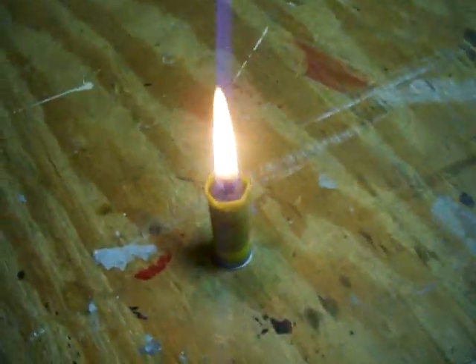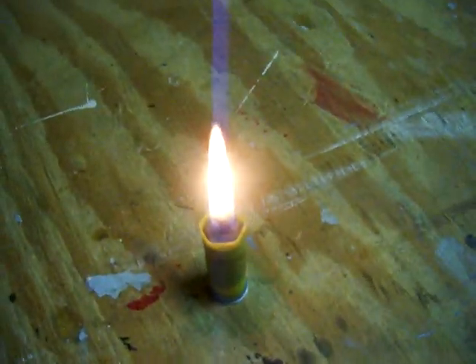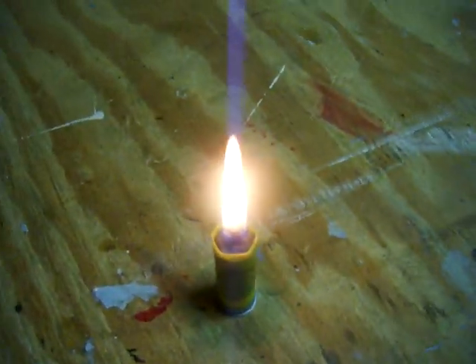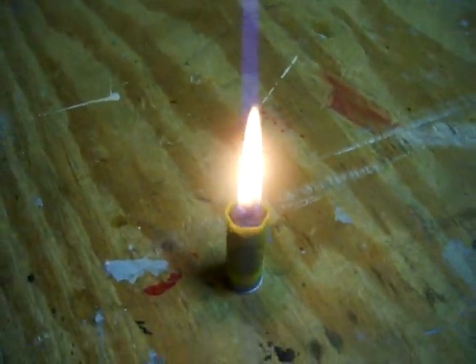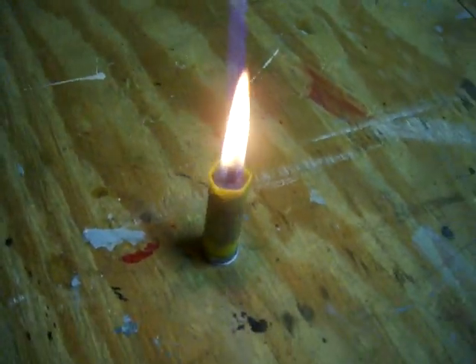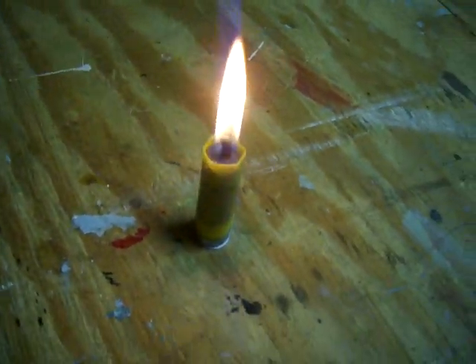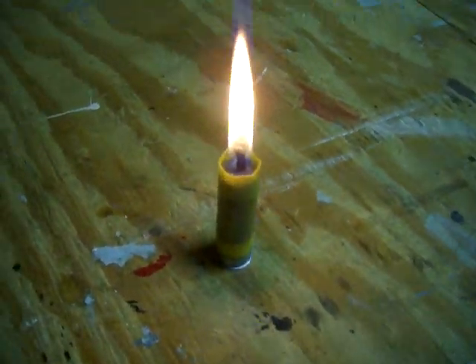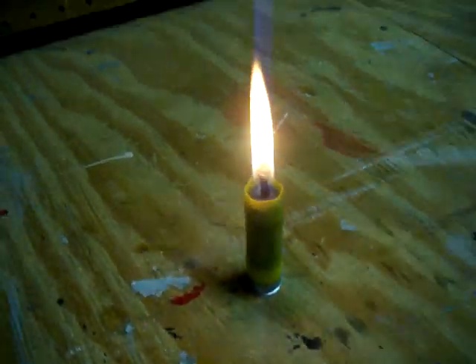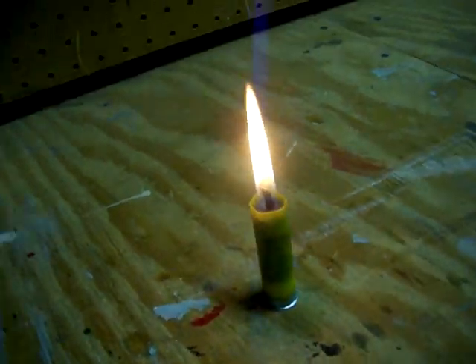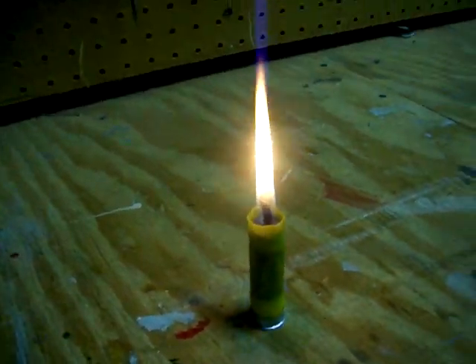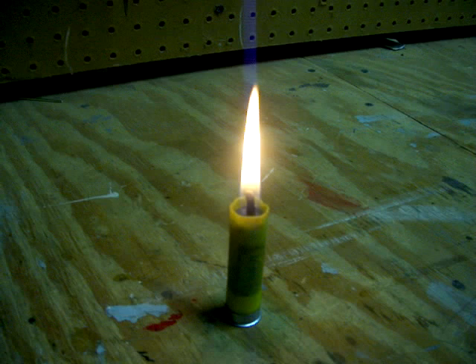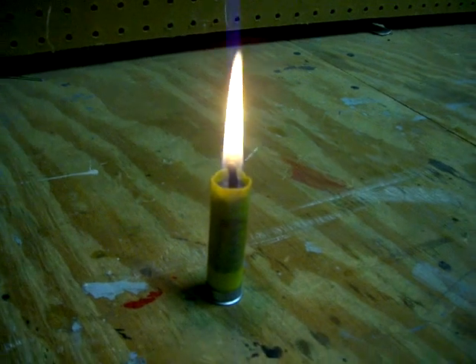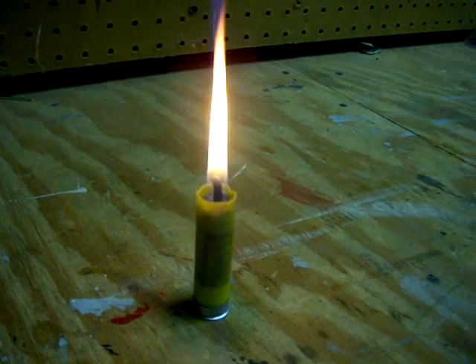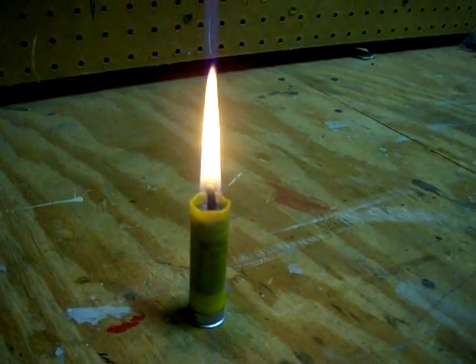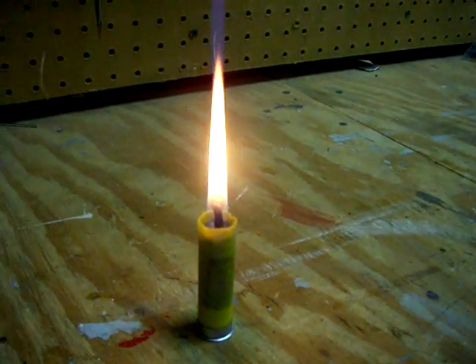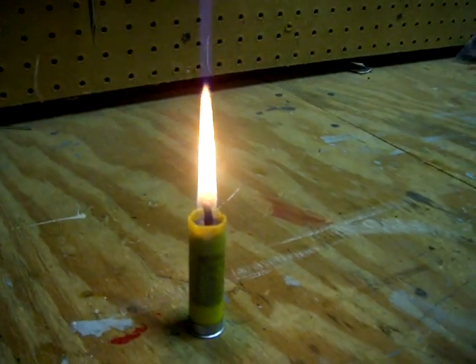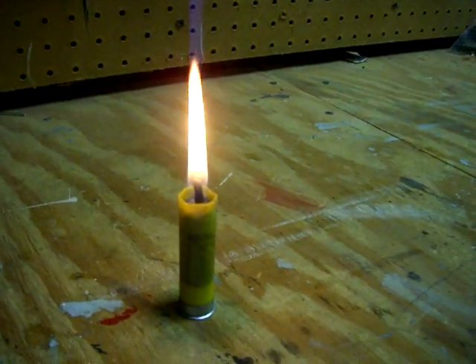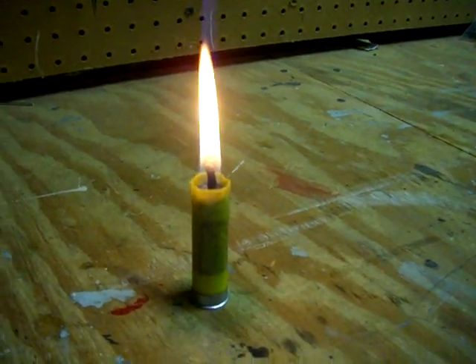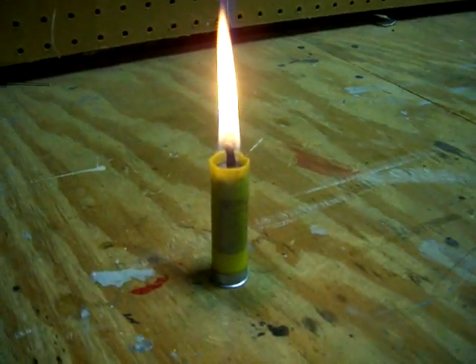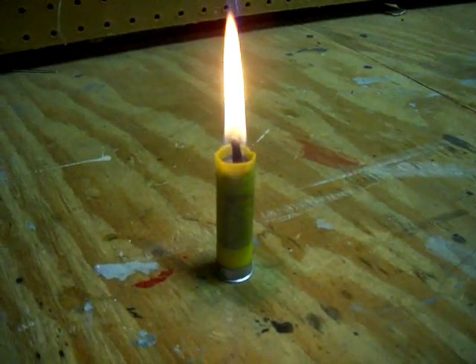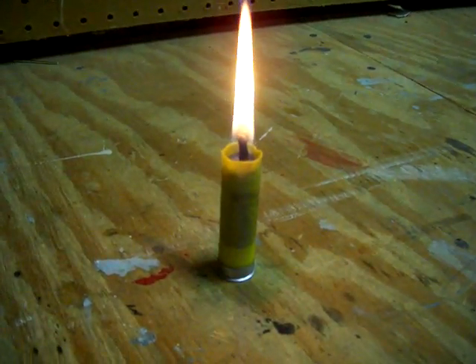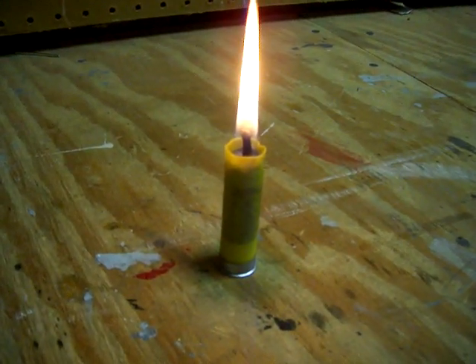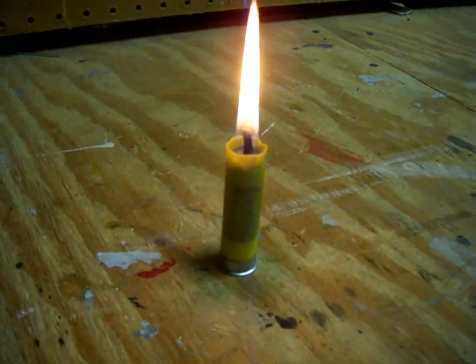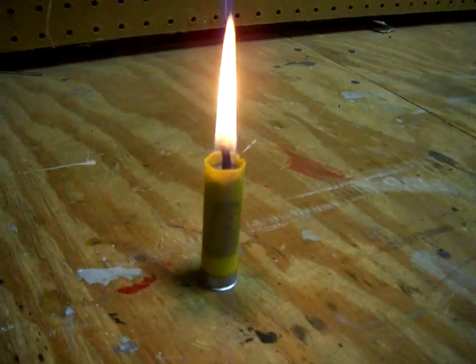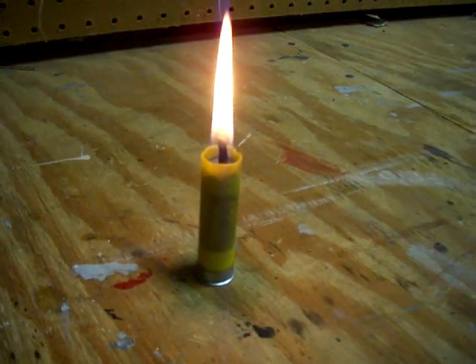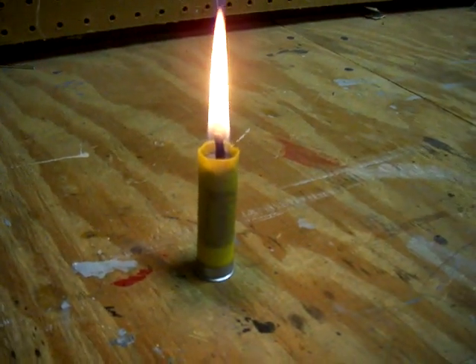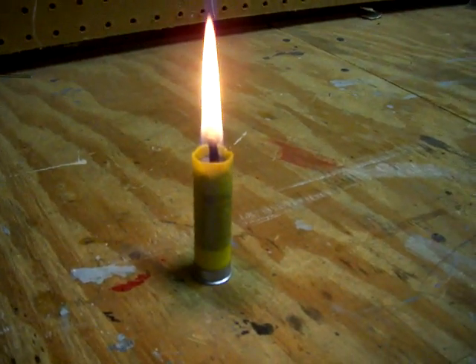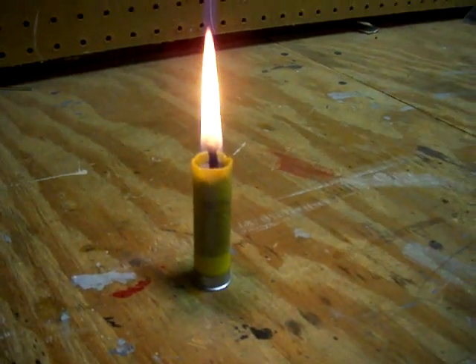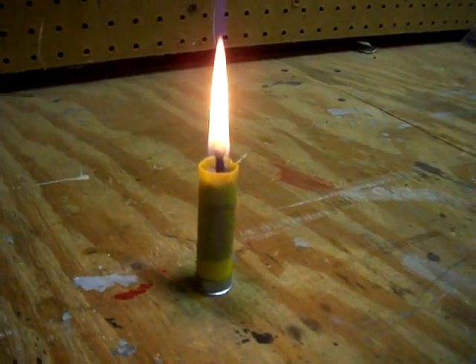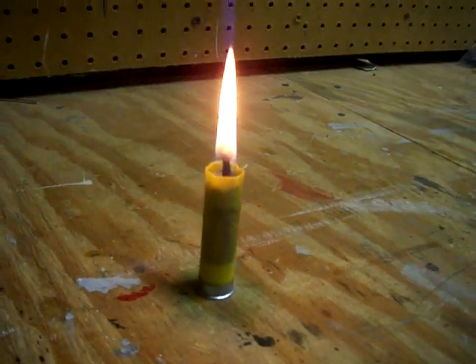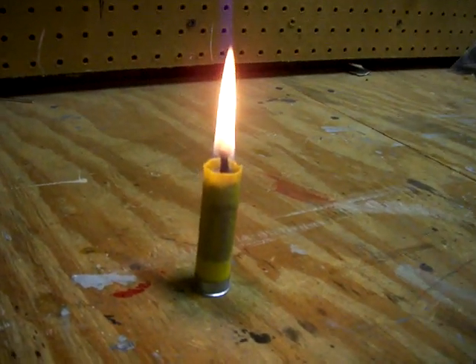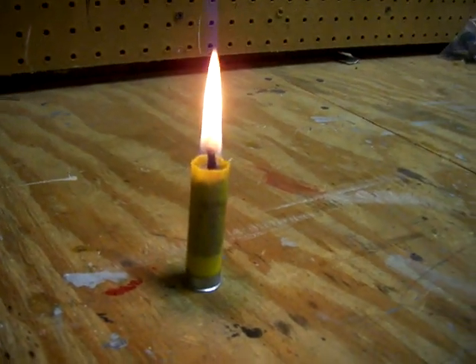This candle will last a bit, it's got a big flame on it — it'll last about a good 10 to 15 minutes.